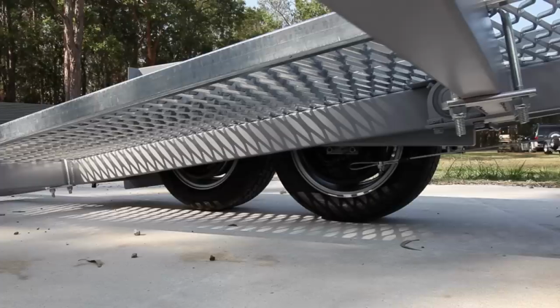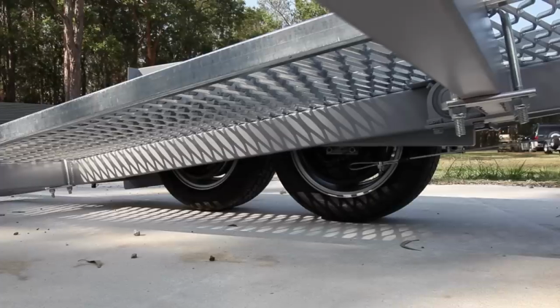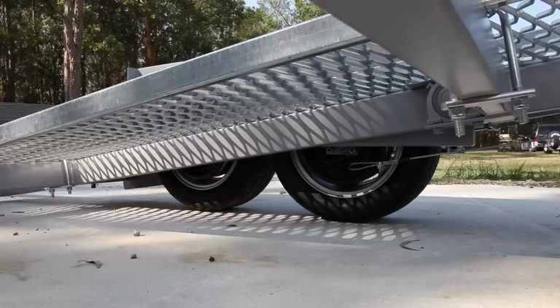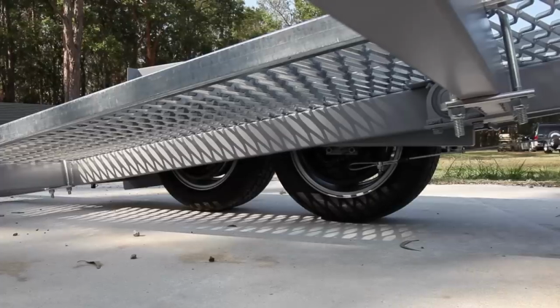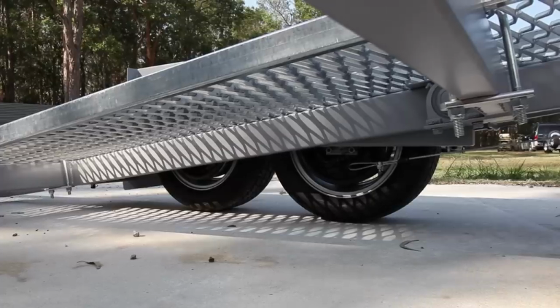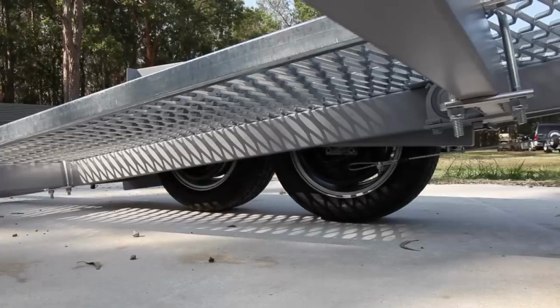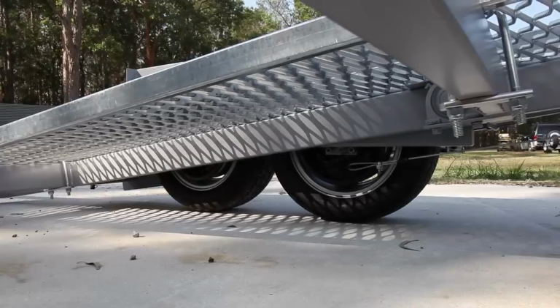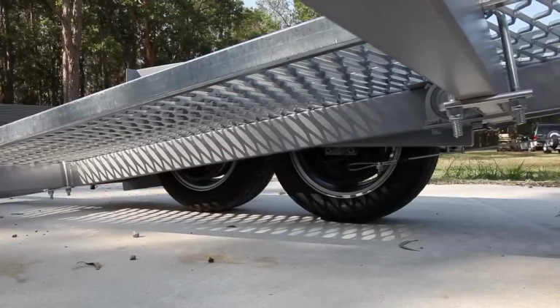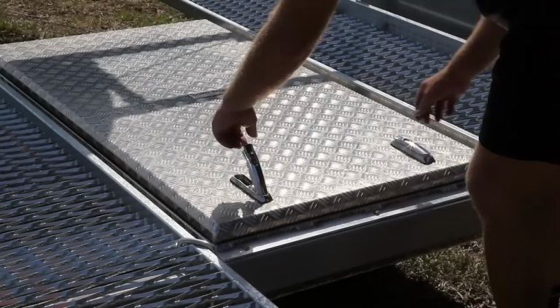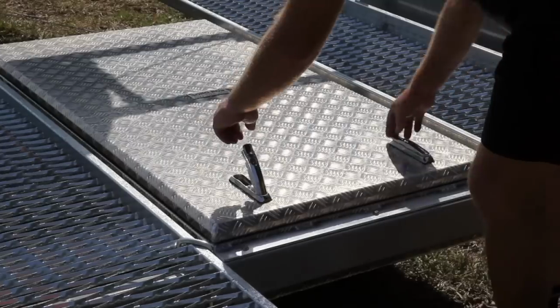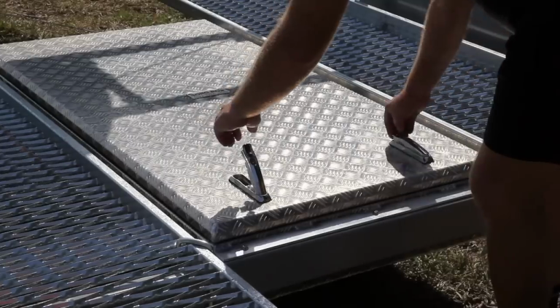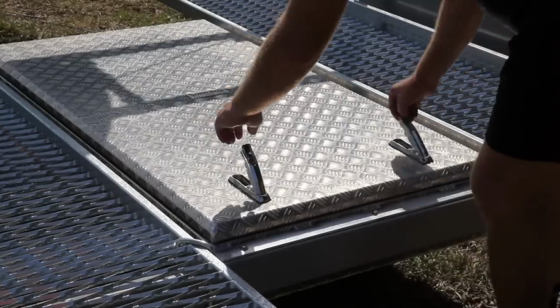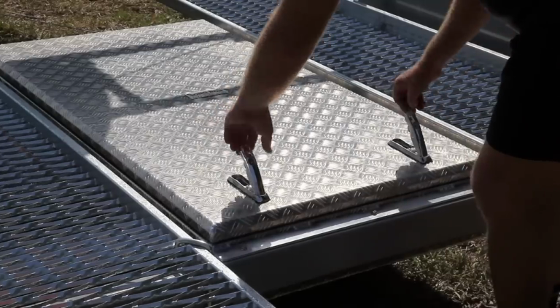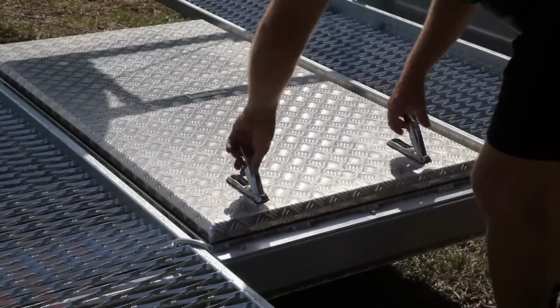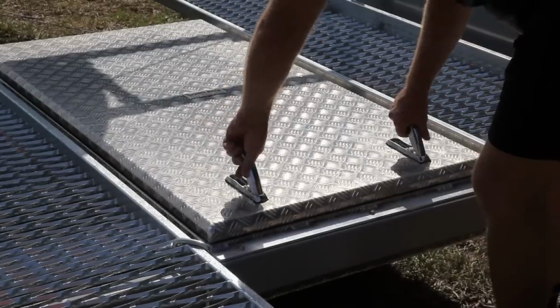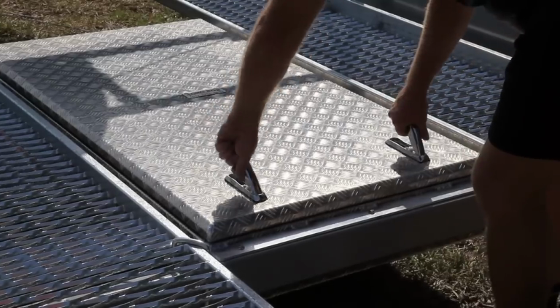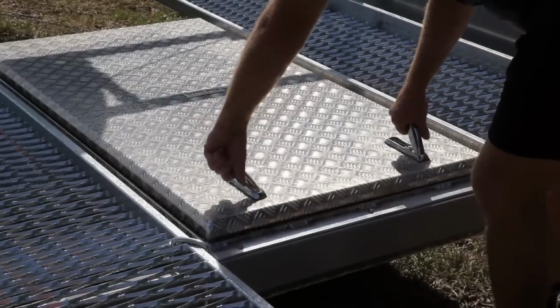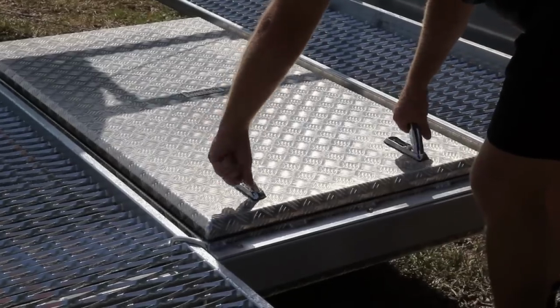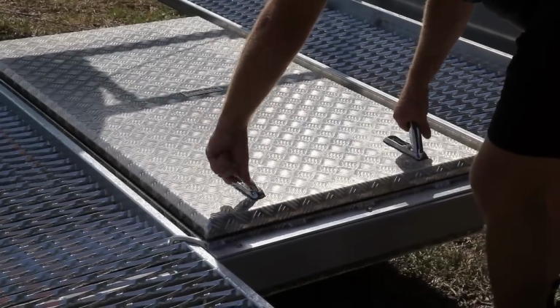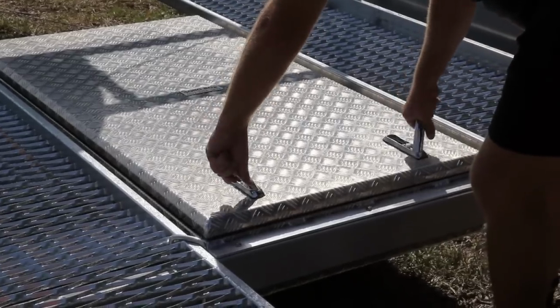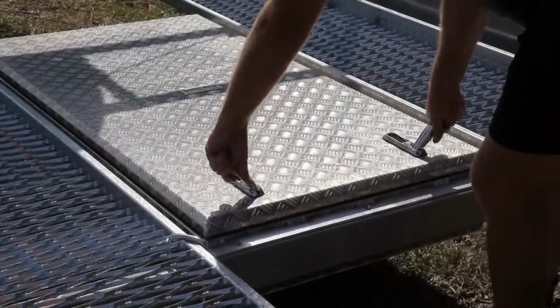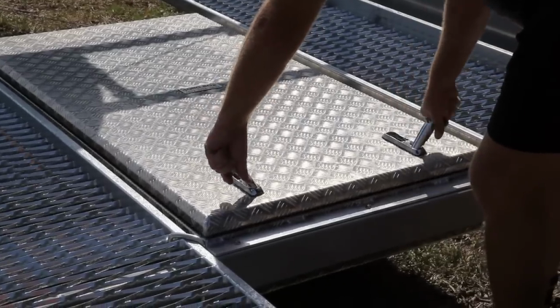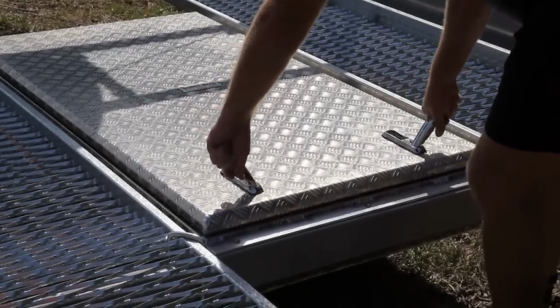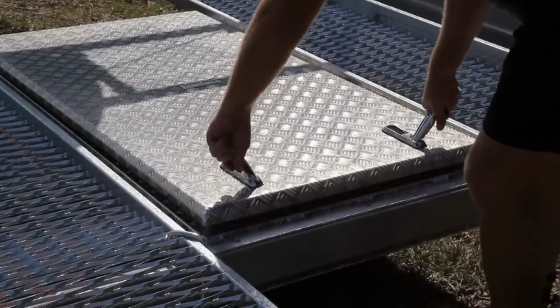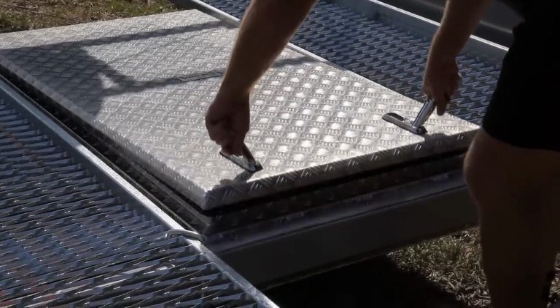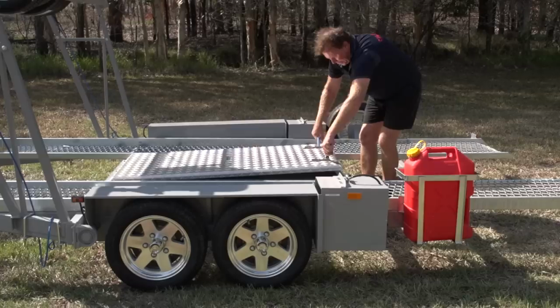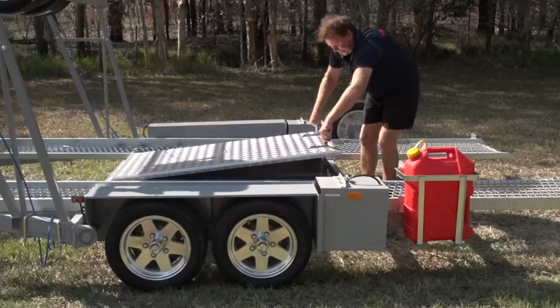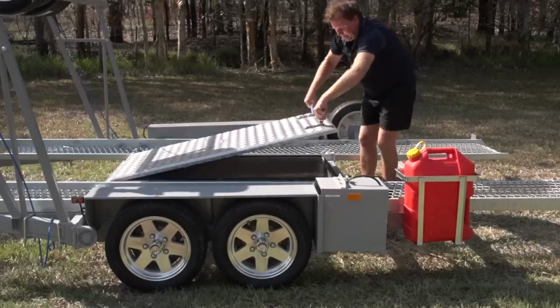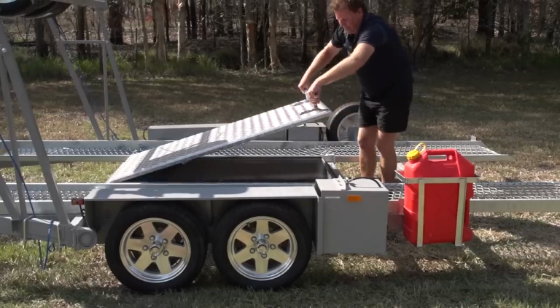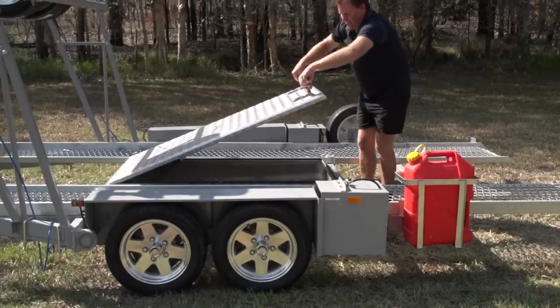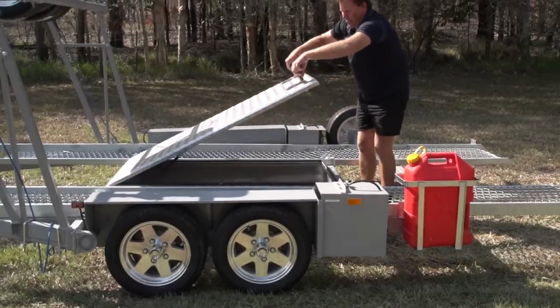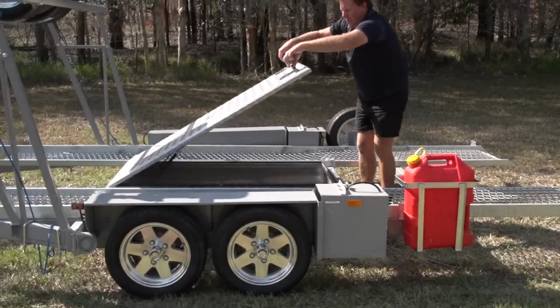Due to the trailer's unique no axle design, a large toolbox can also be fitted.